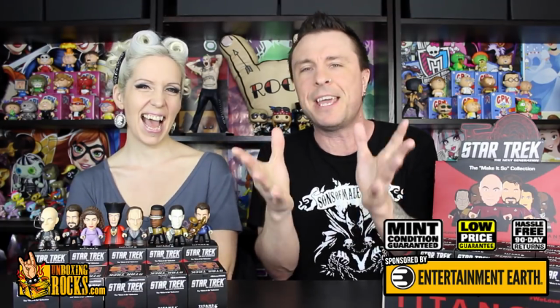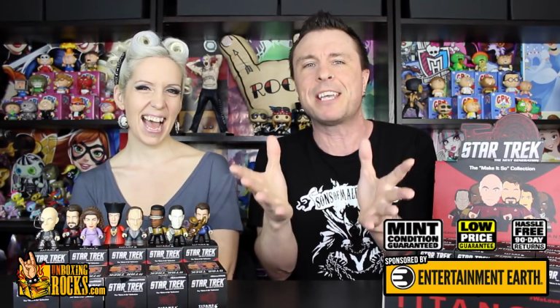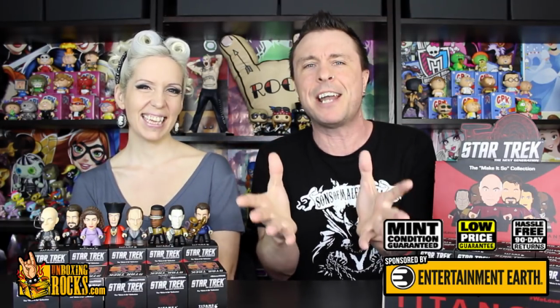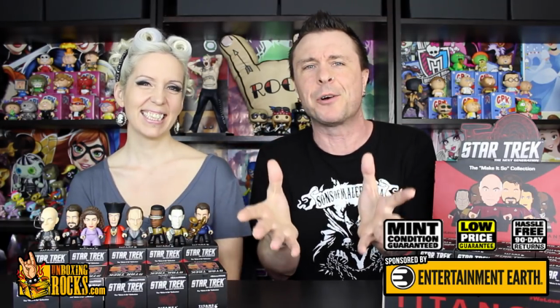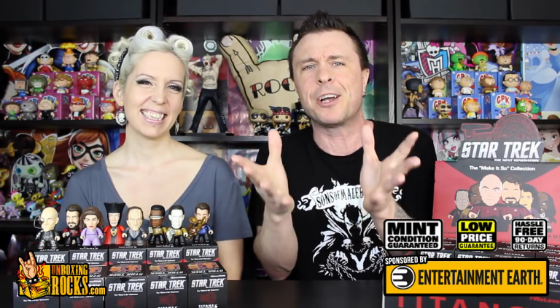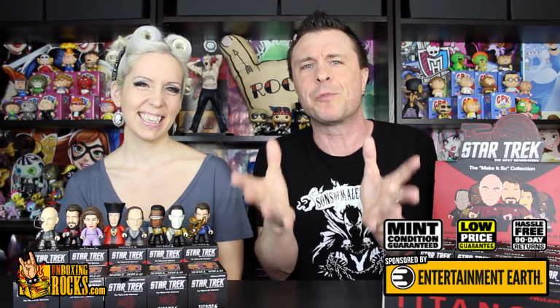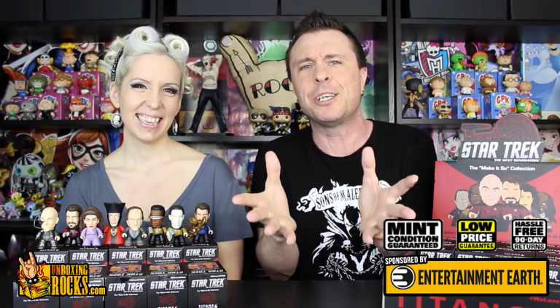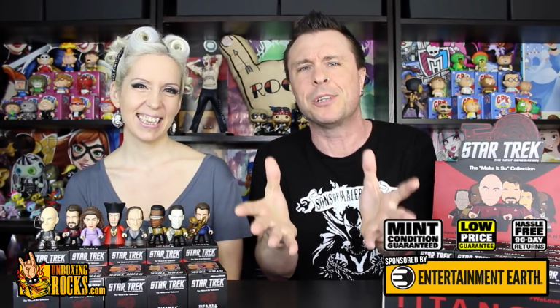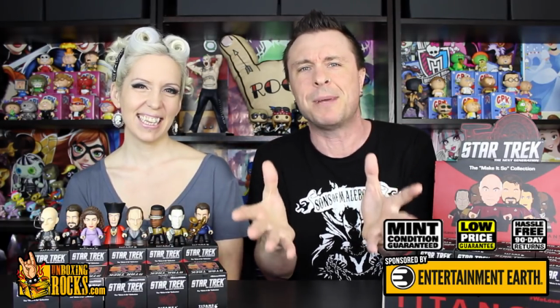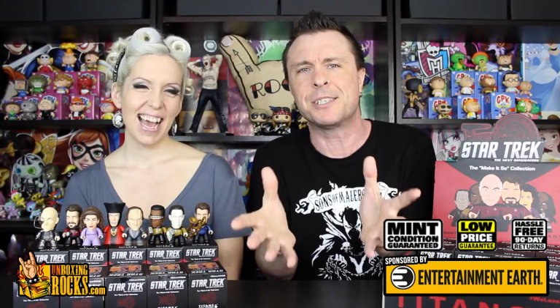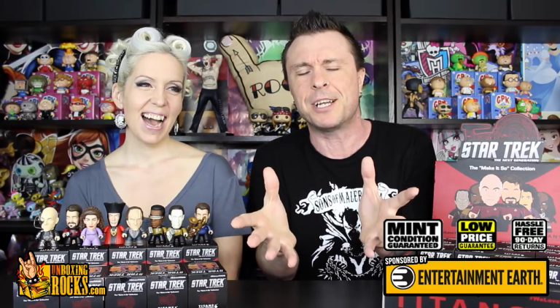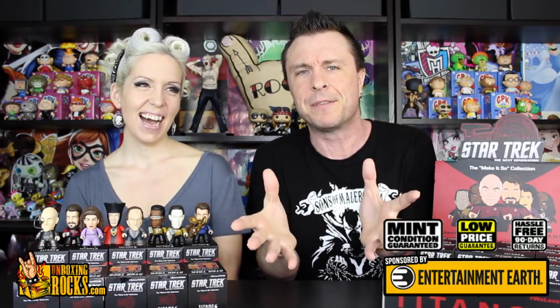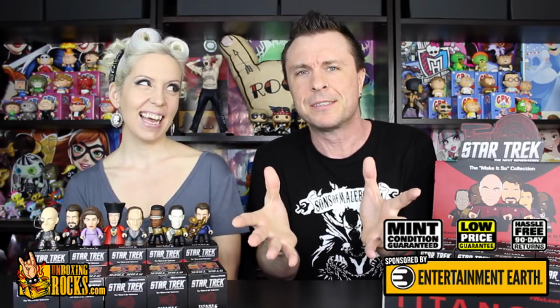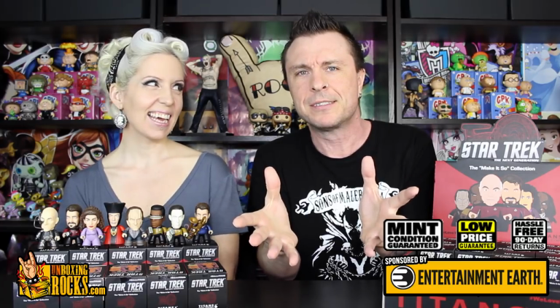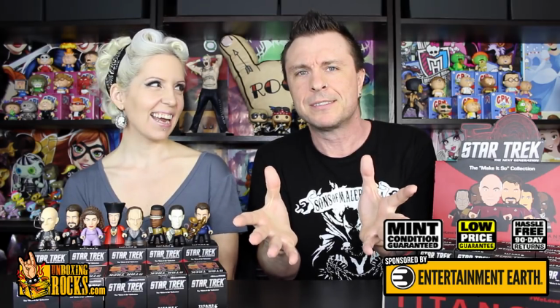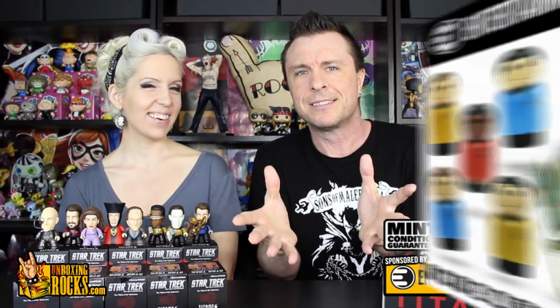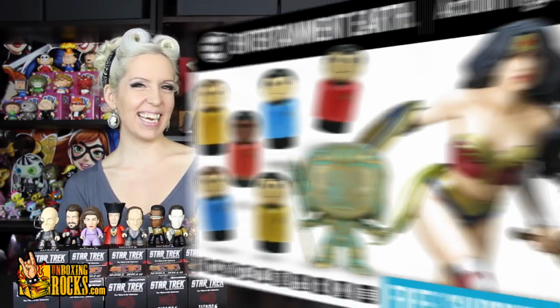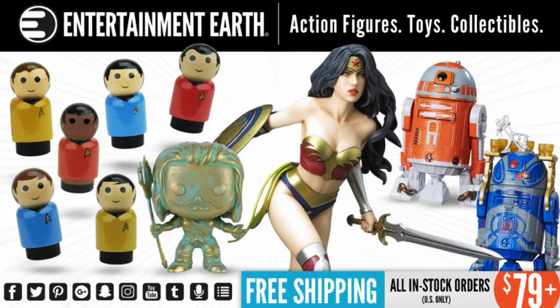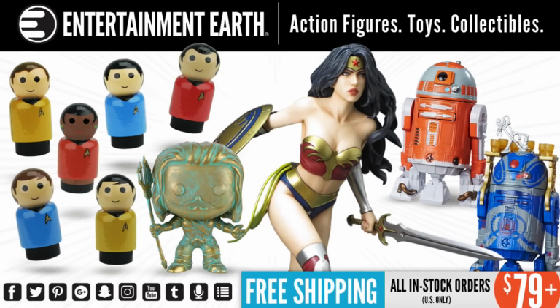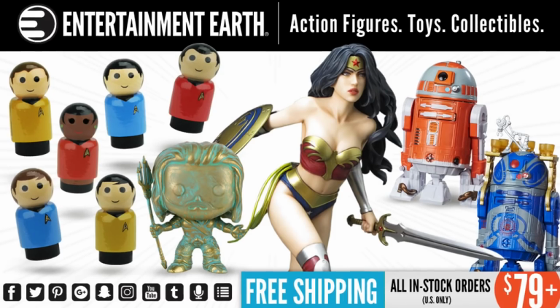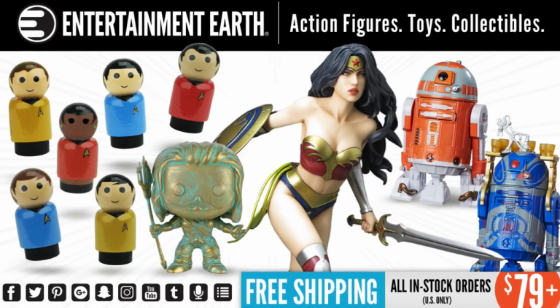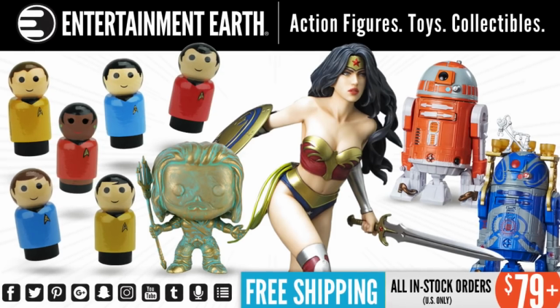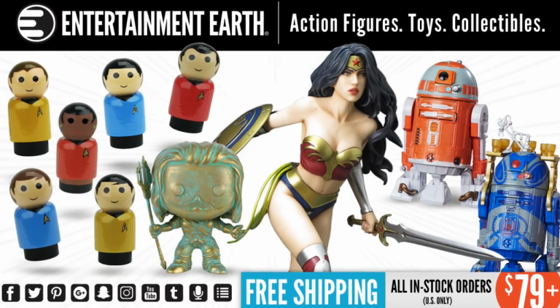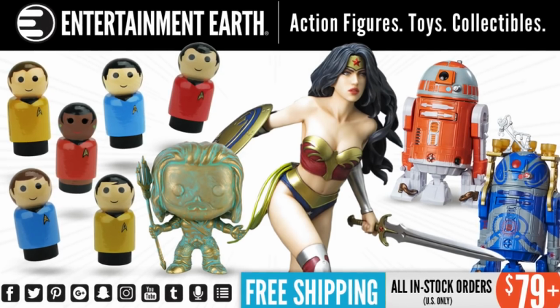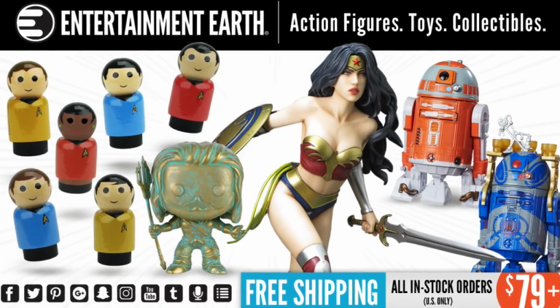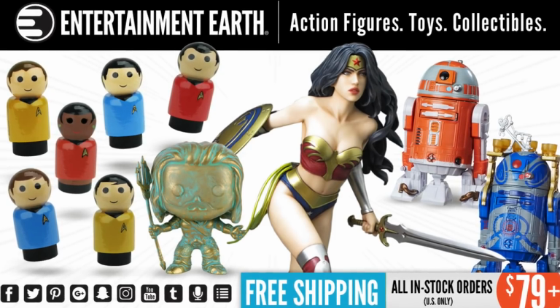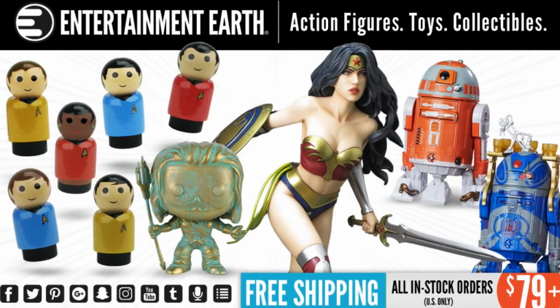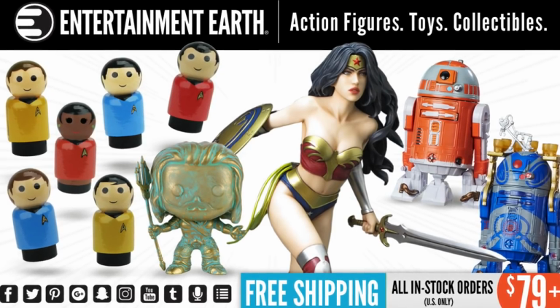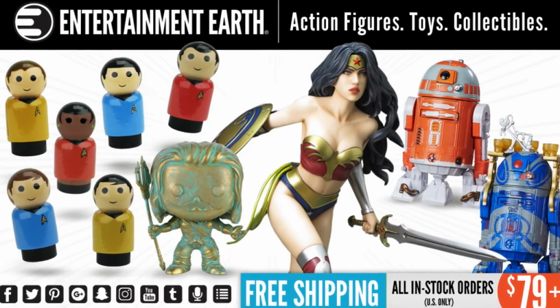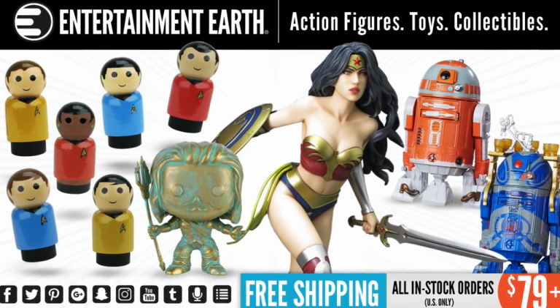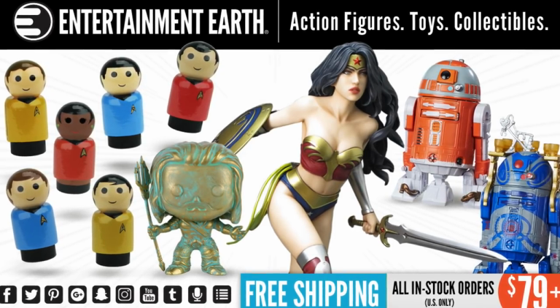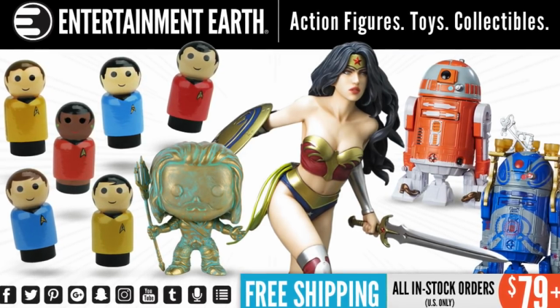They have a category called really cool expensive stuff. So get yourself something nice and bring Hollywood home.